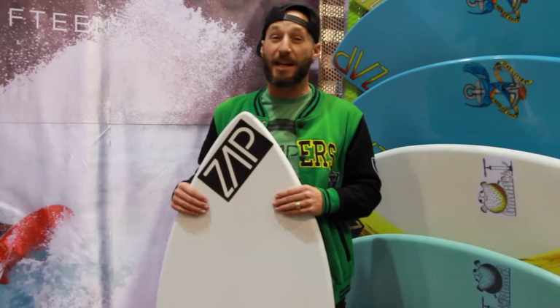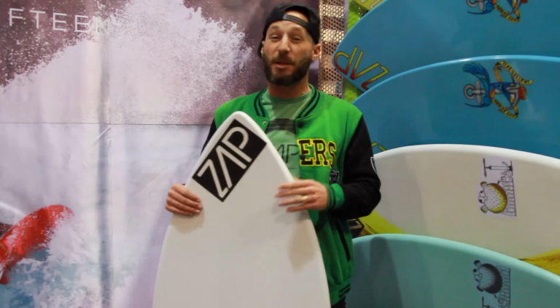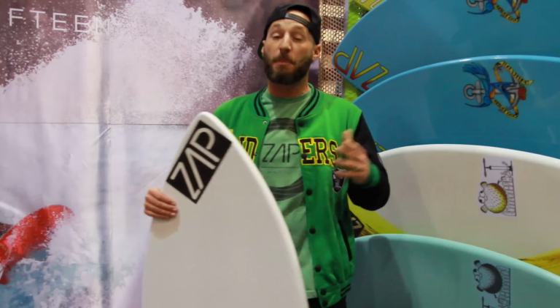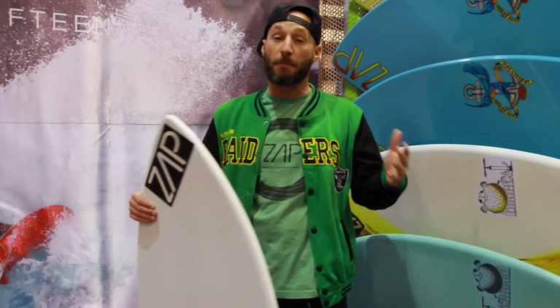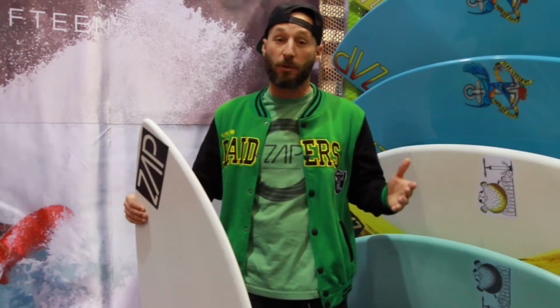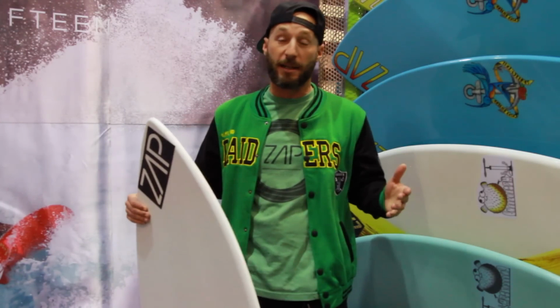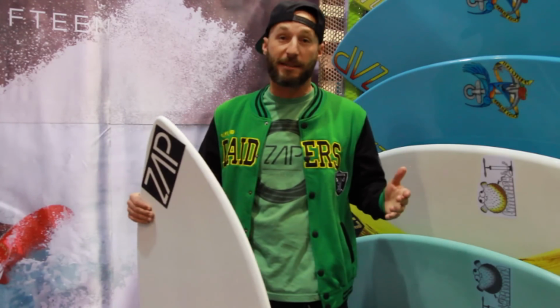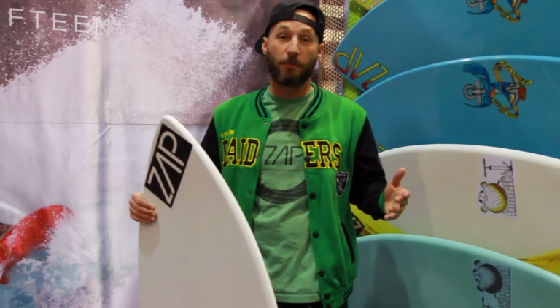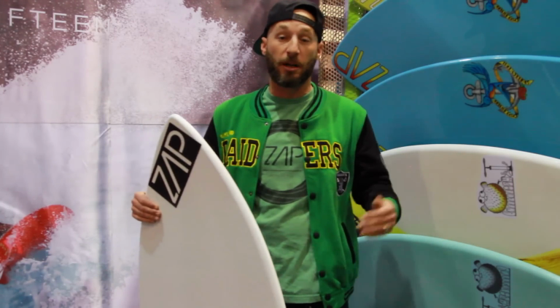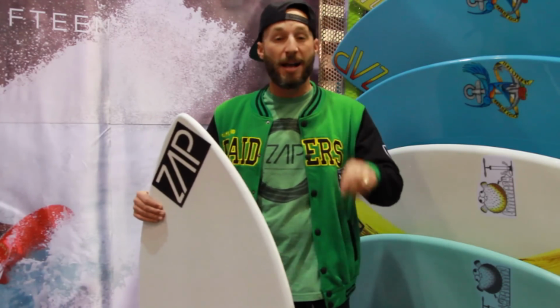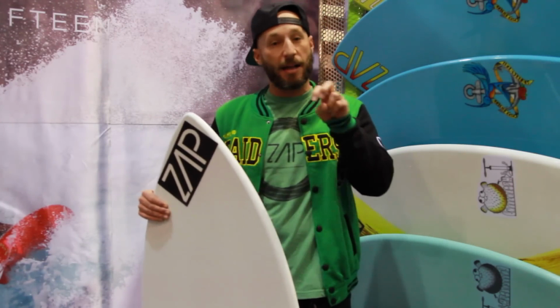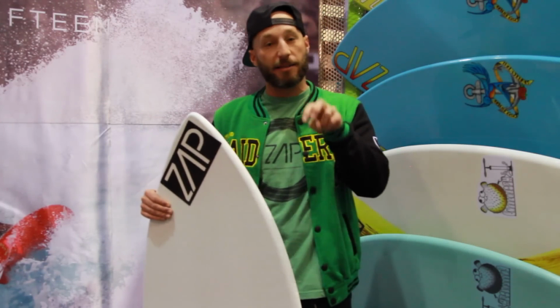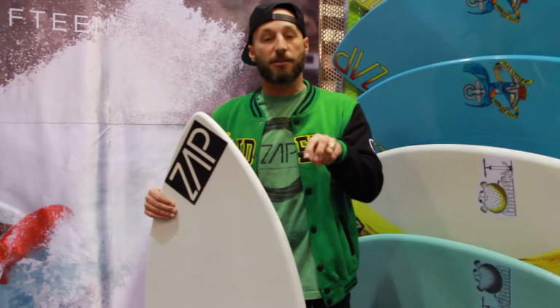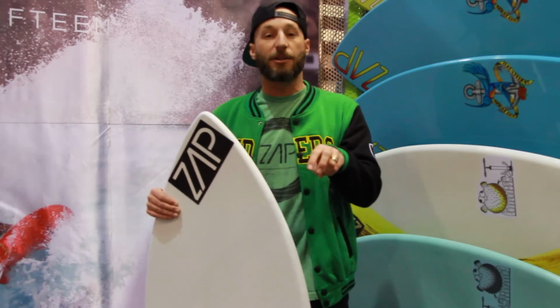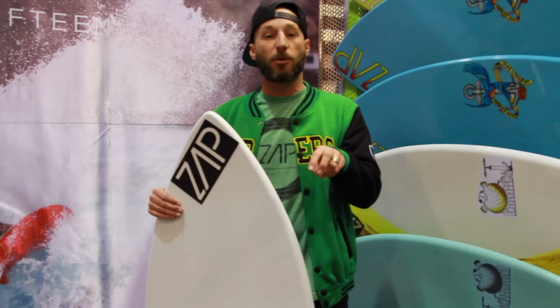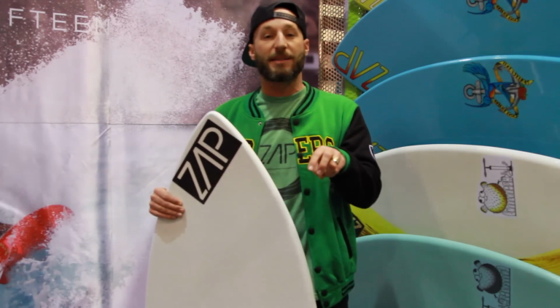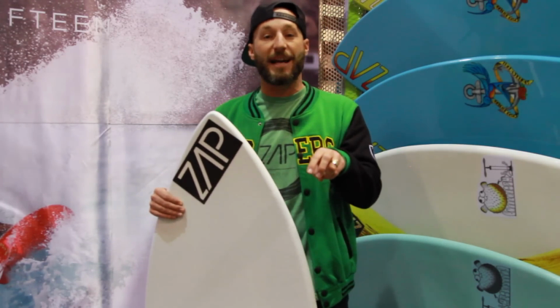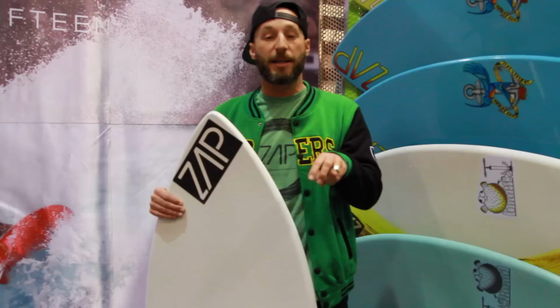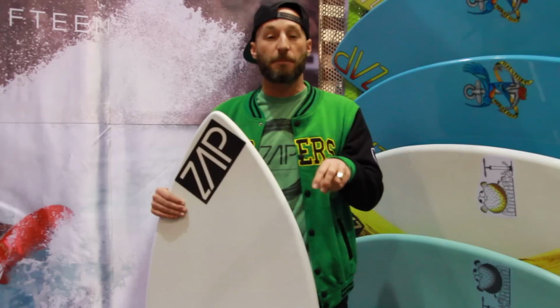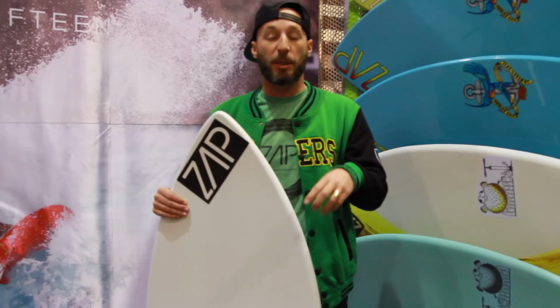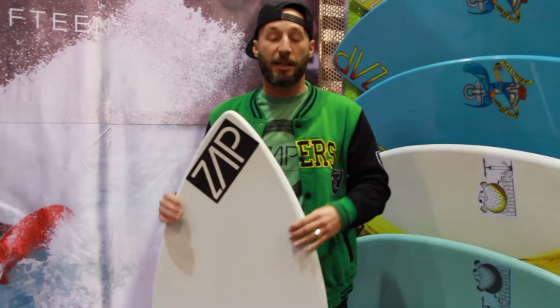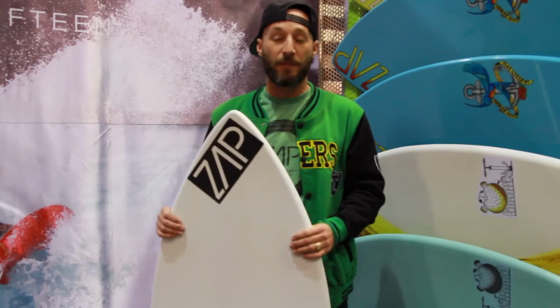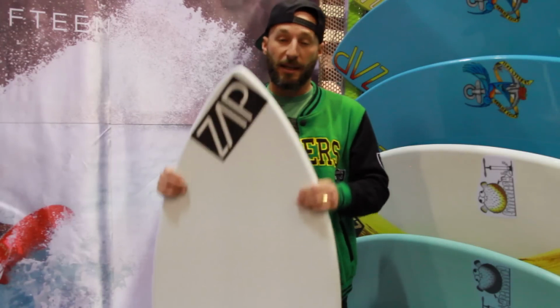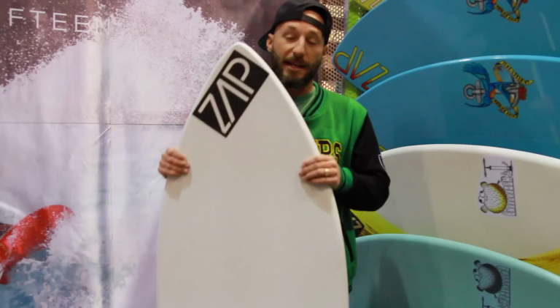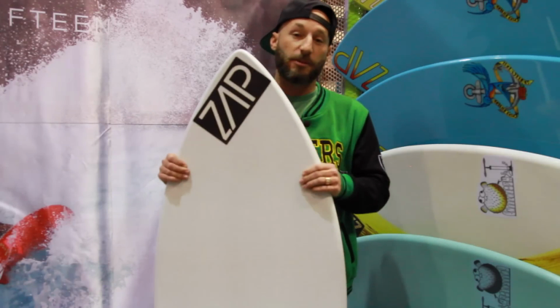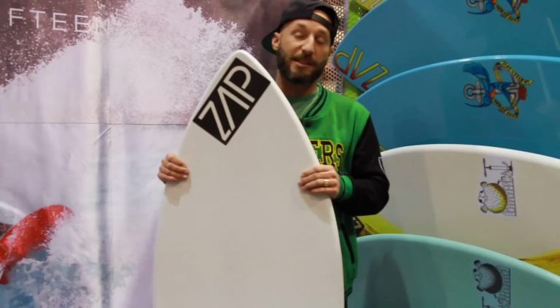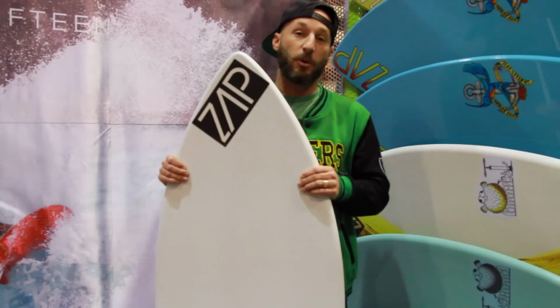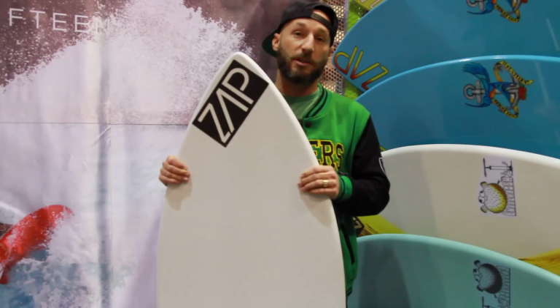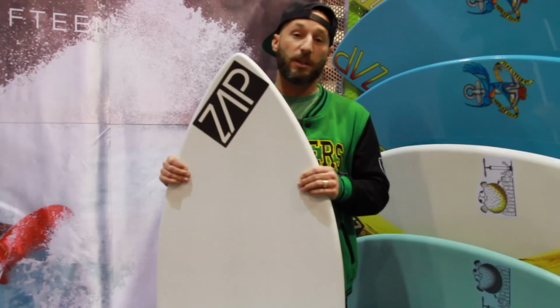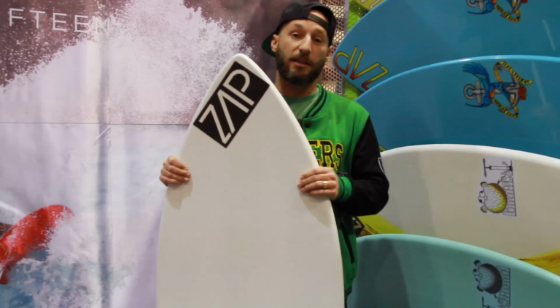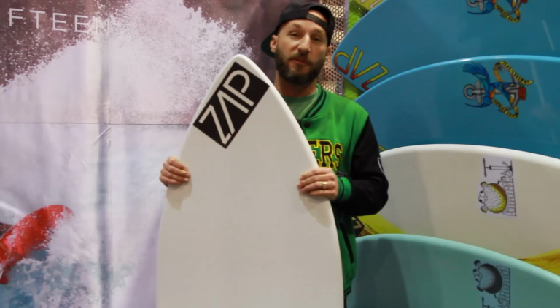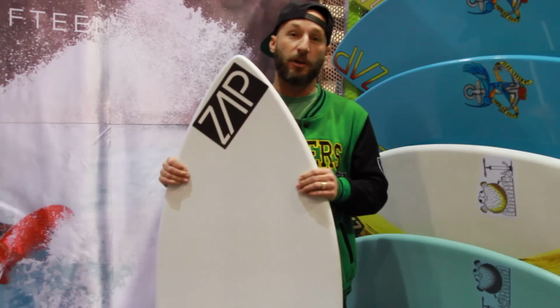I'm not a big pumper when I skimboard. I like to turn the board sideways and plane. That's what this board is really good for.